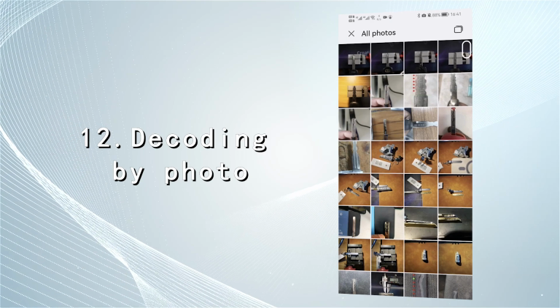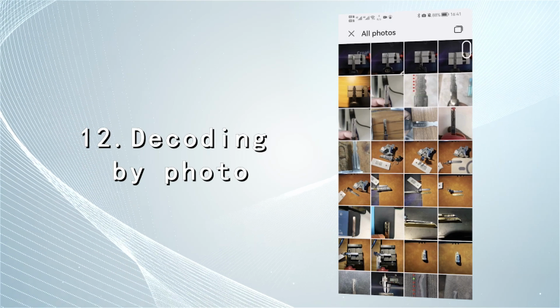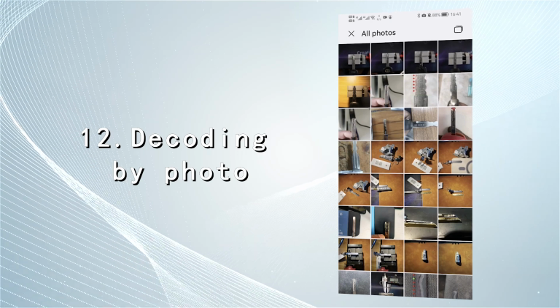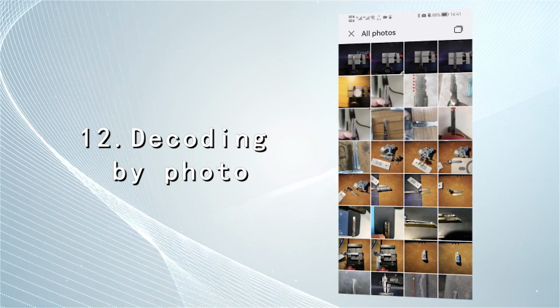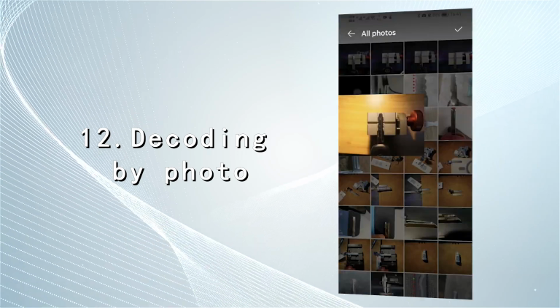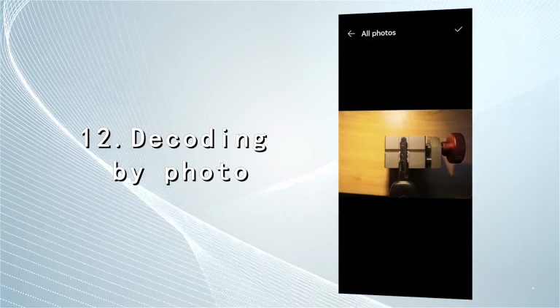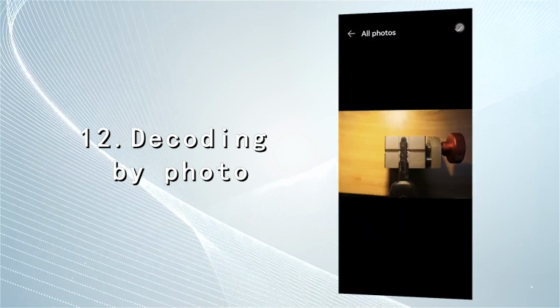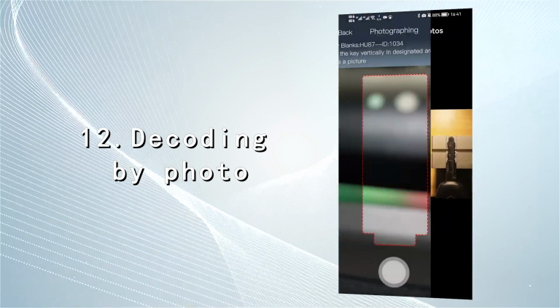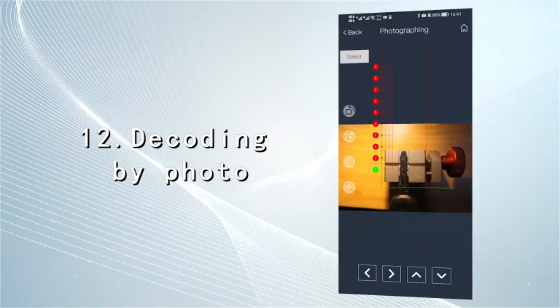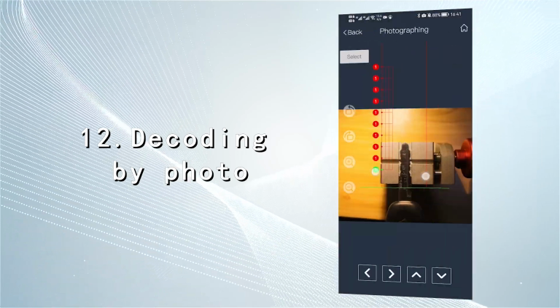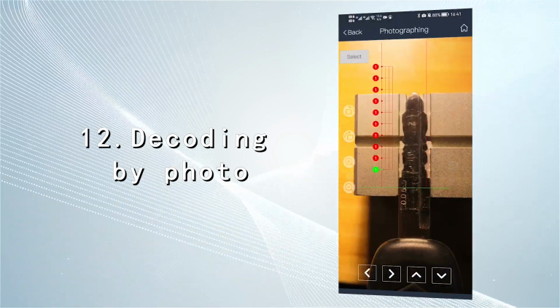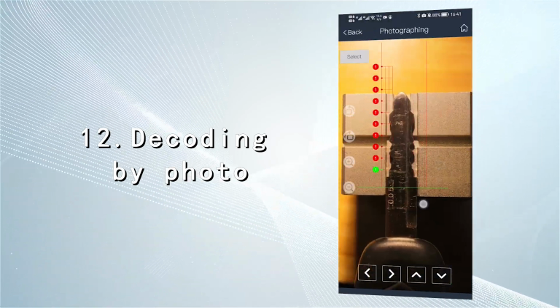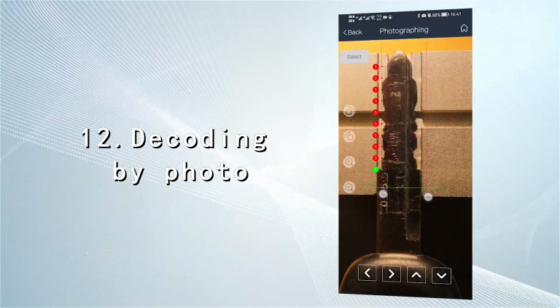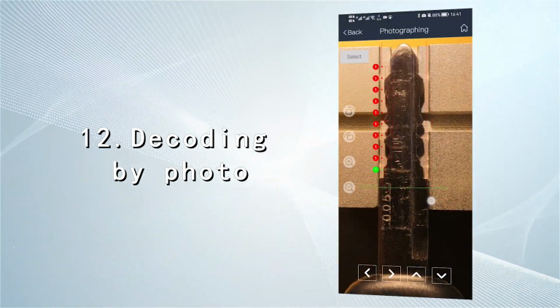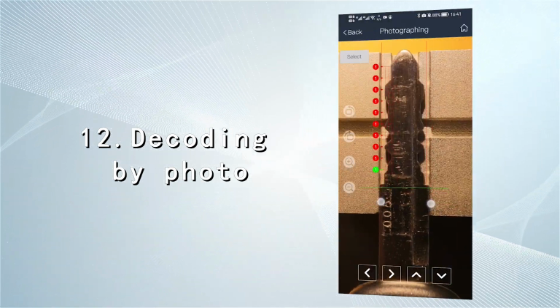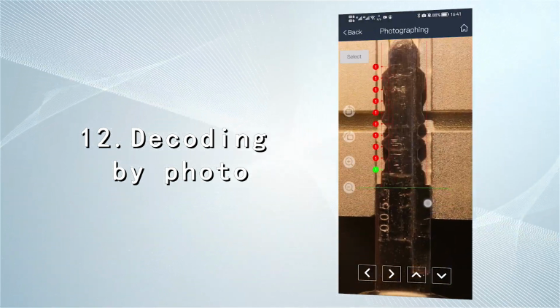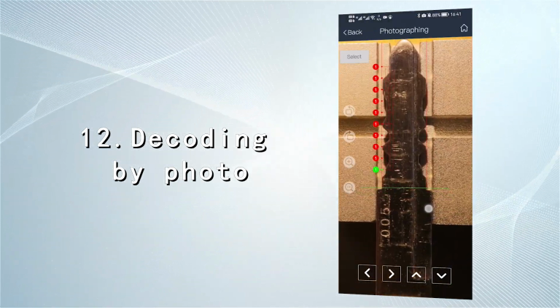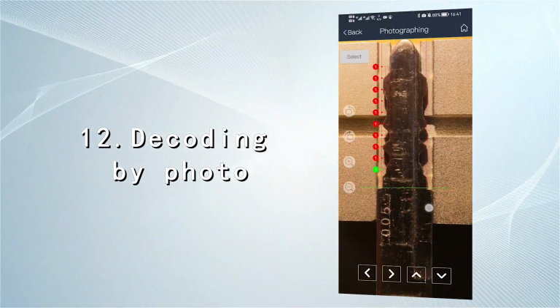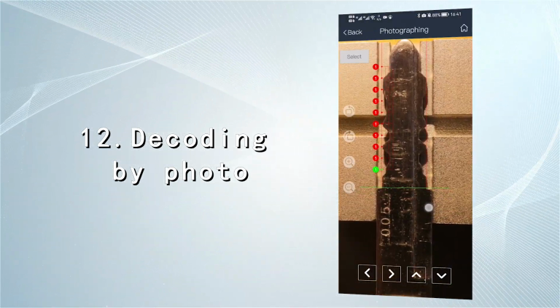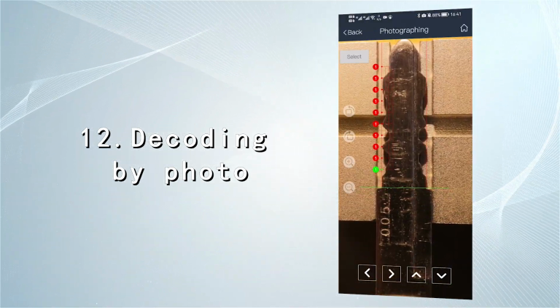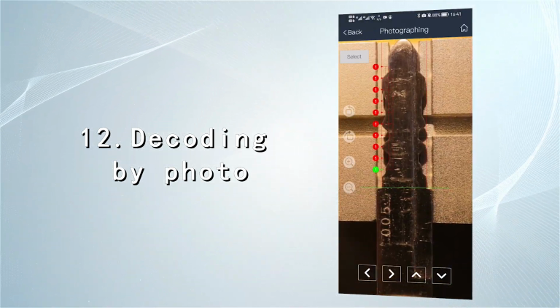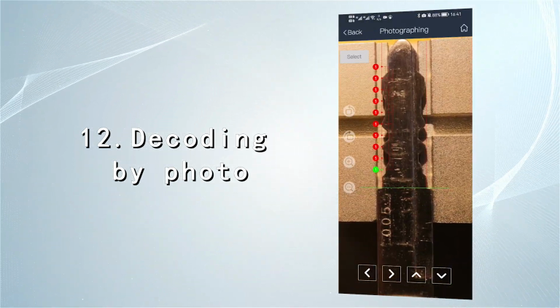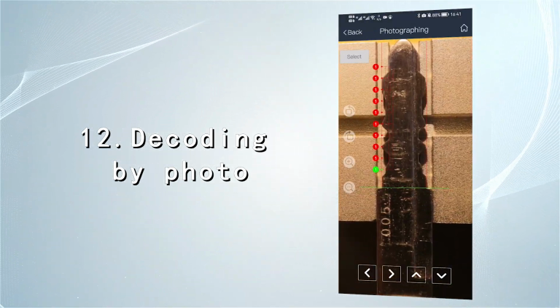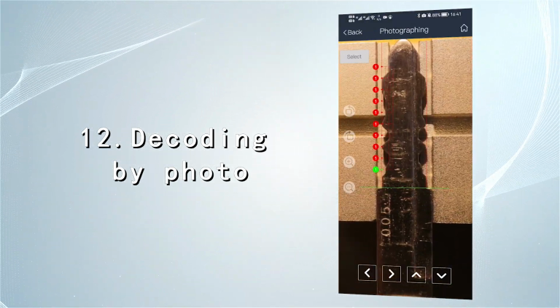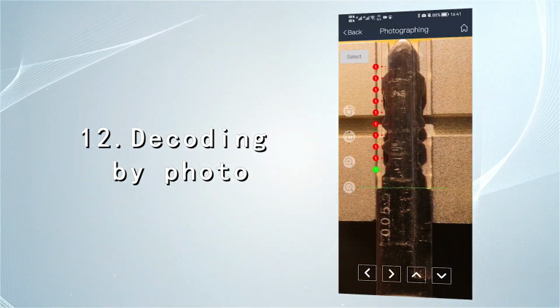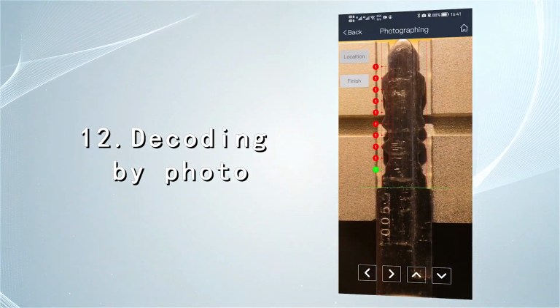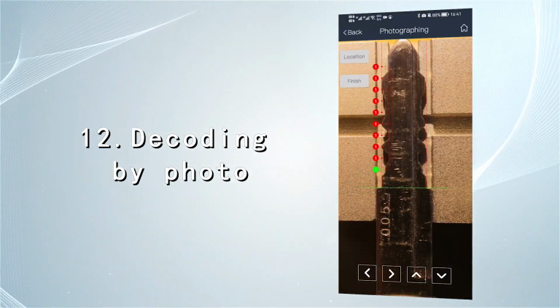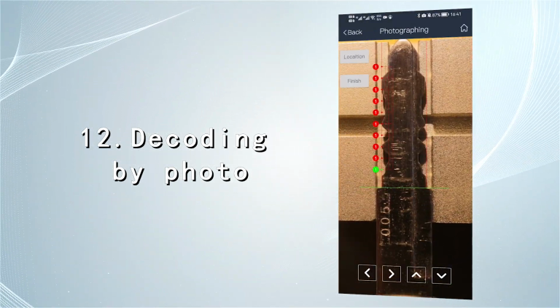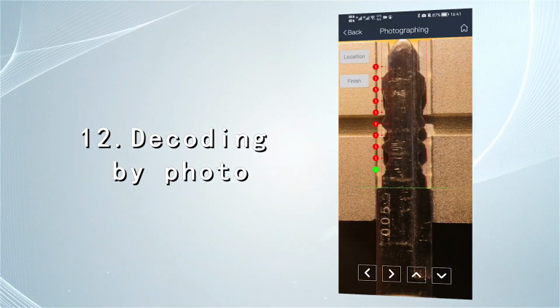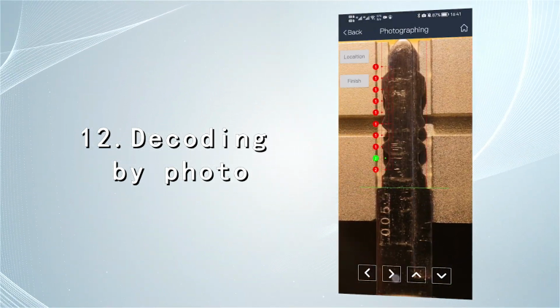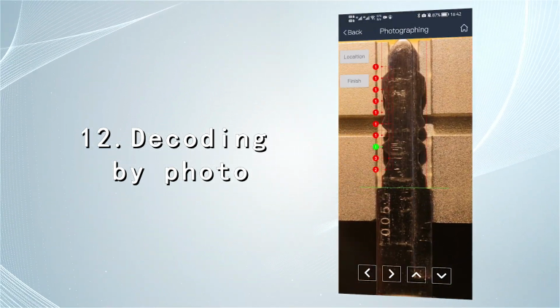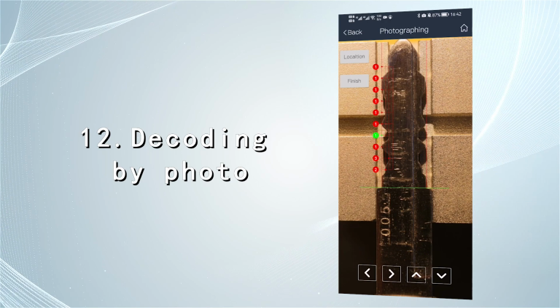Decoding by photo: get the bitting number from an original key picture and cut a key directly.